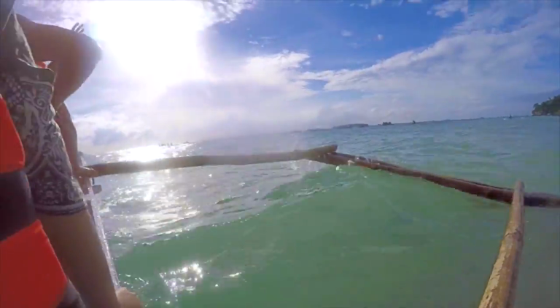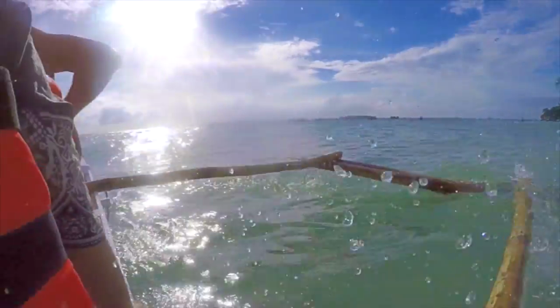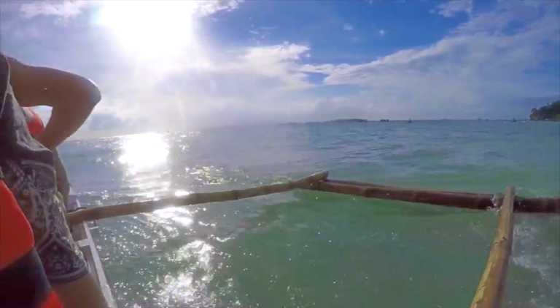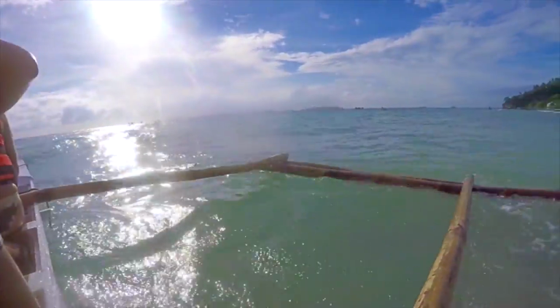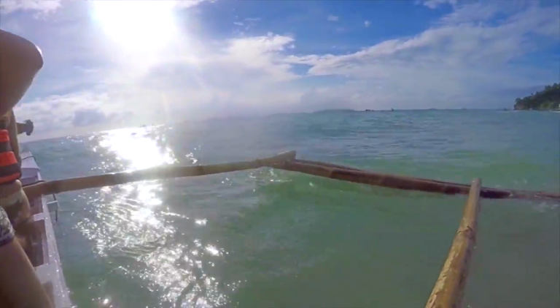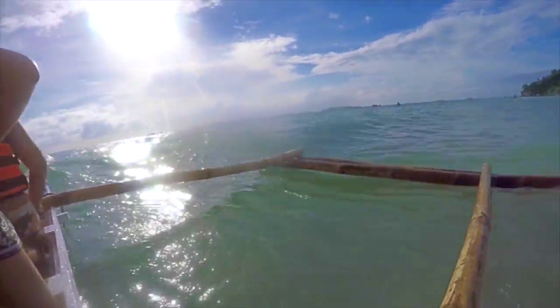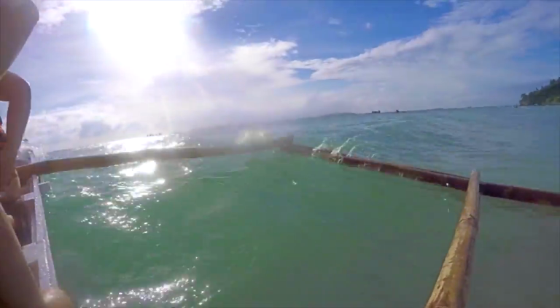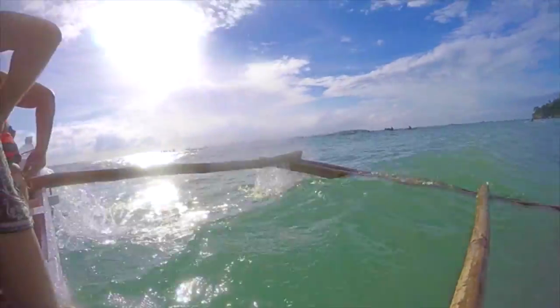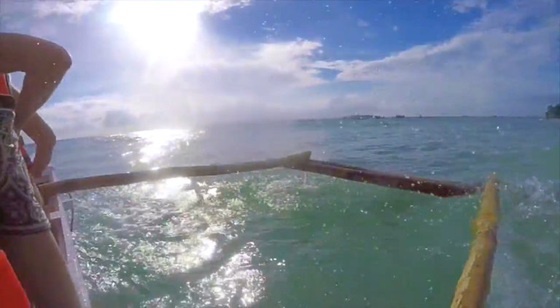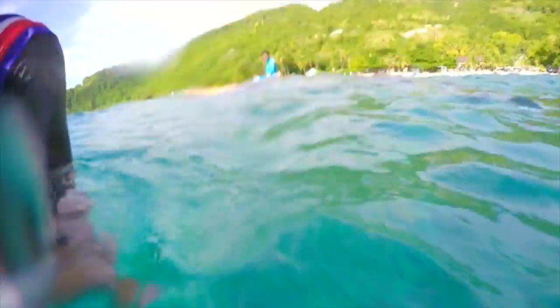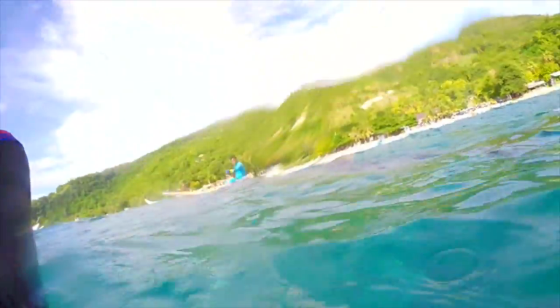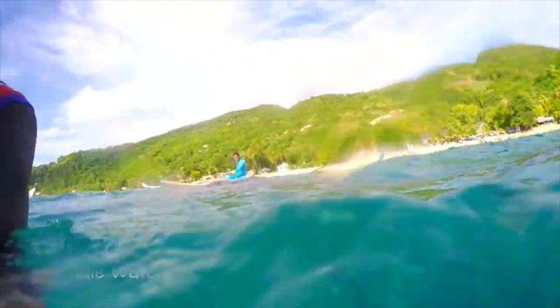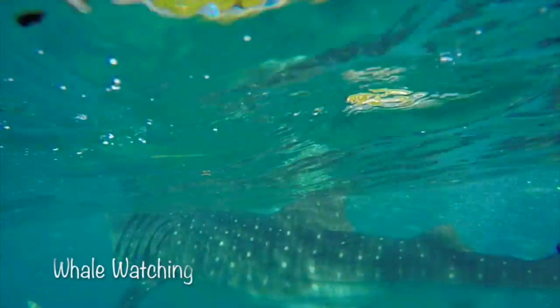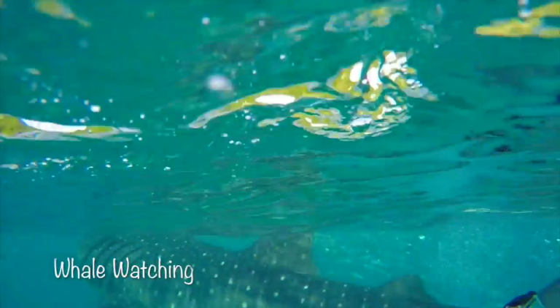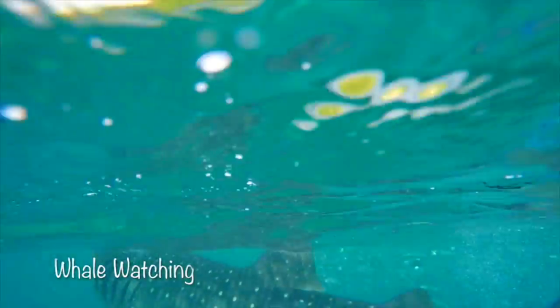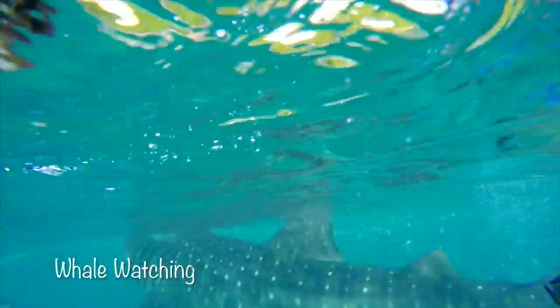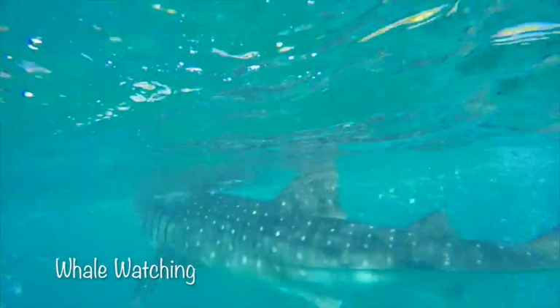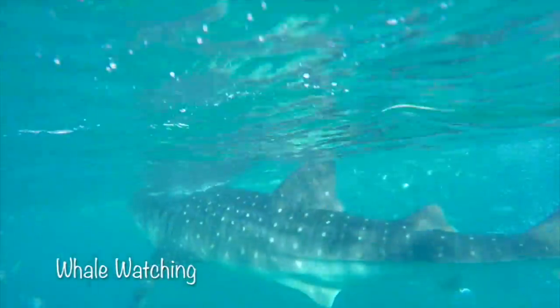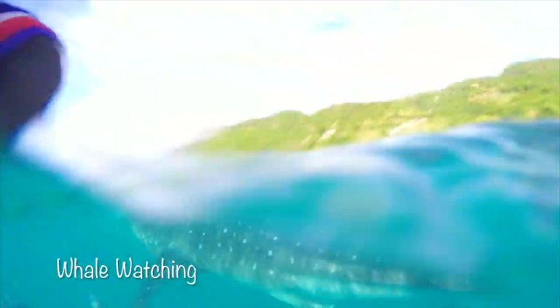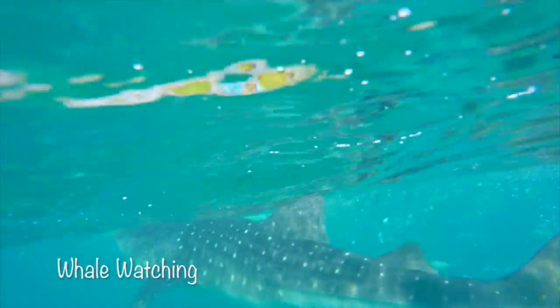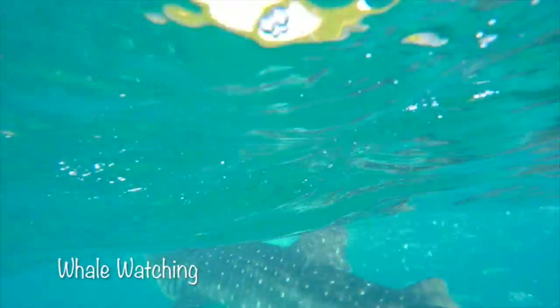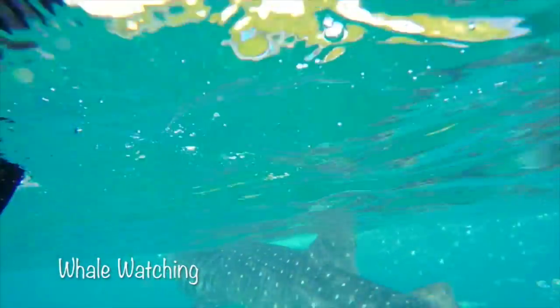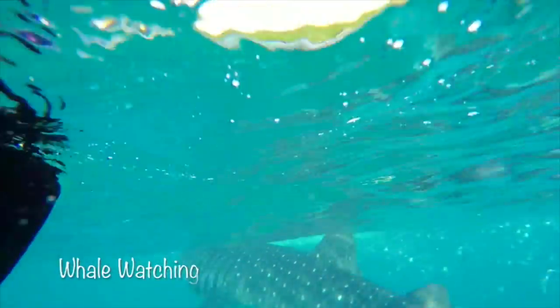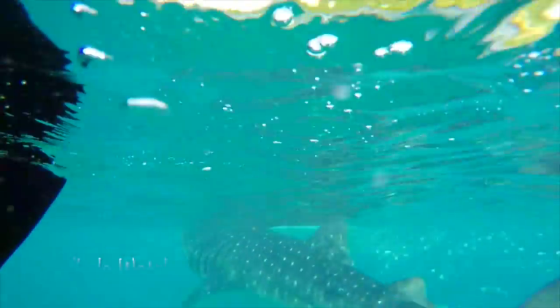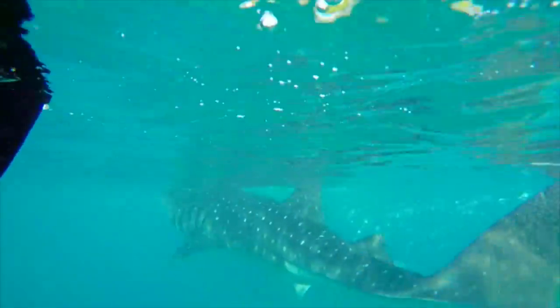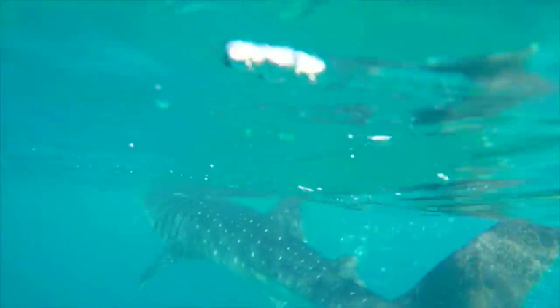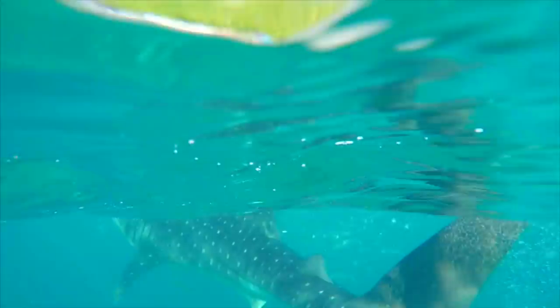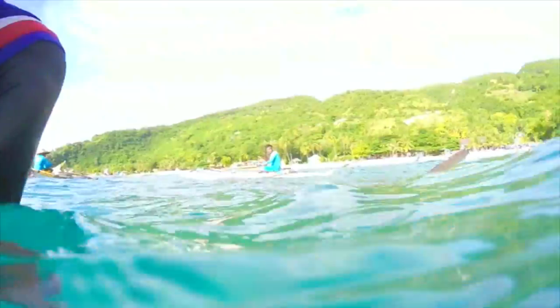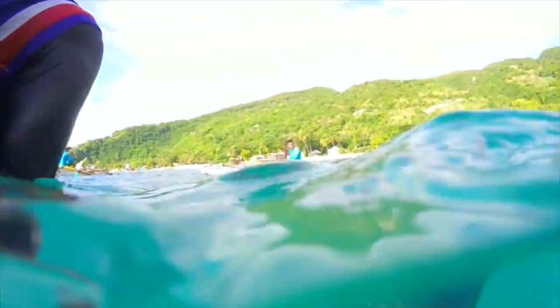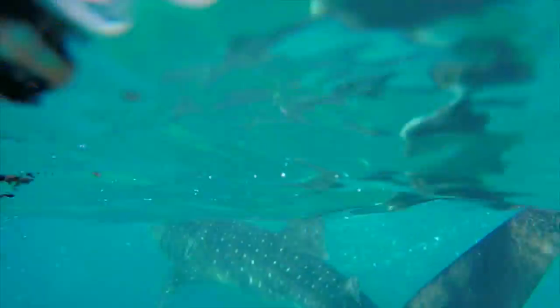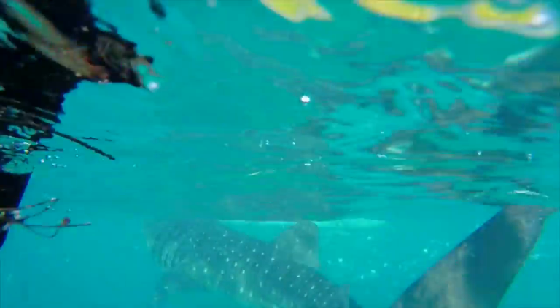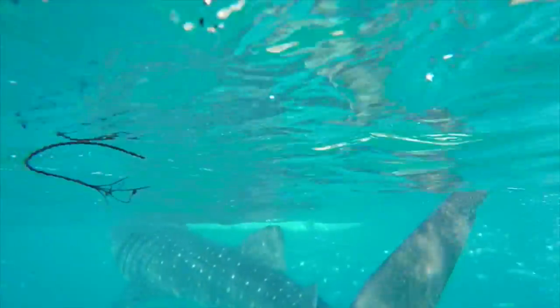These giant whales are not dangerous to humans, but it is really prohibited to wear sun cream or touch them.